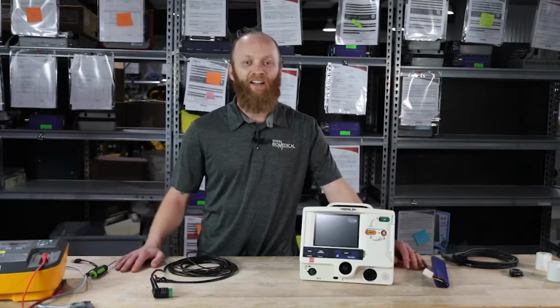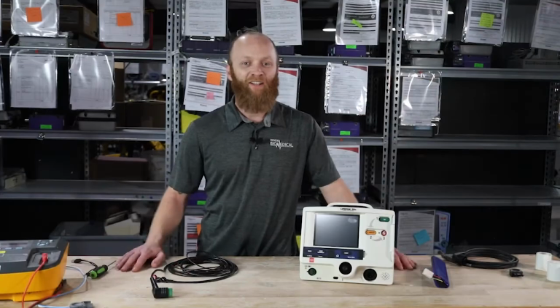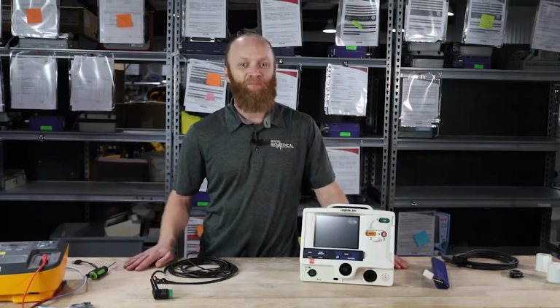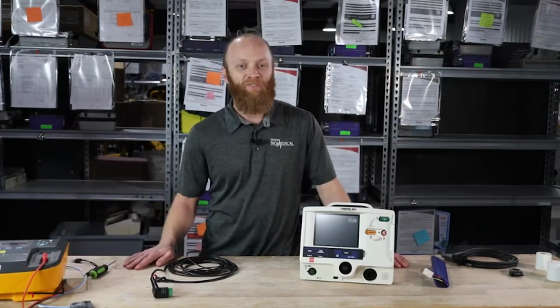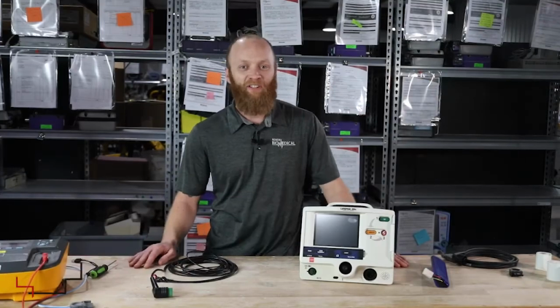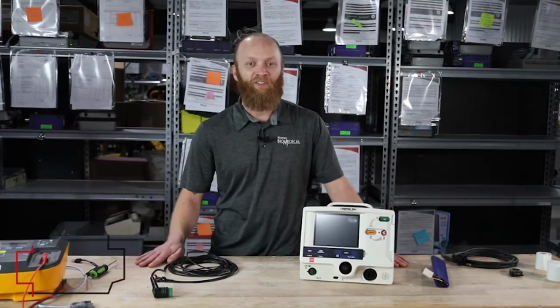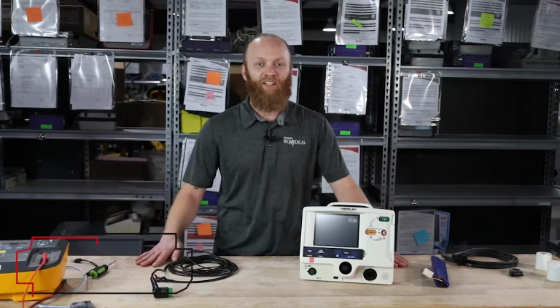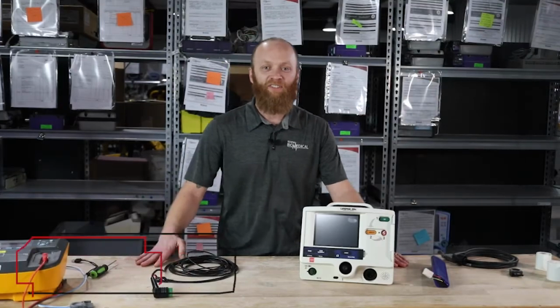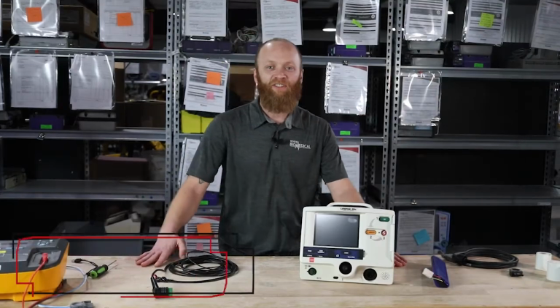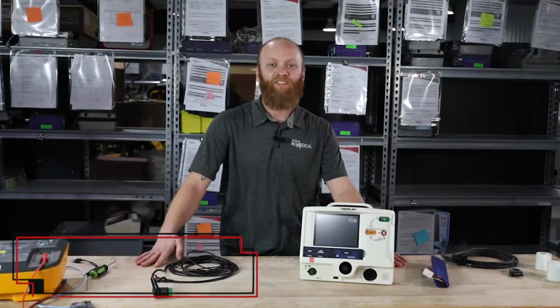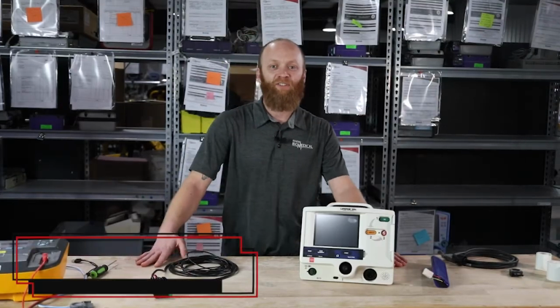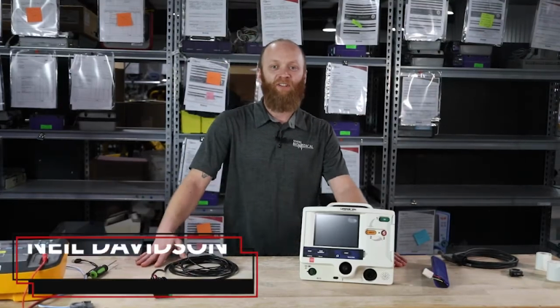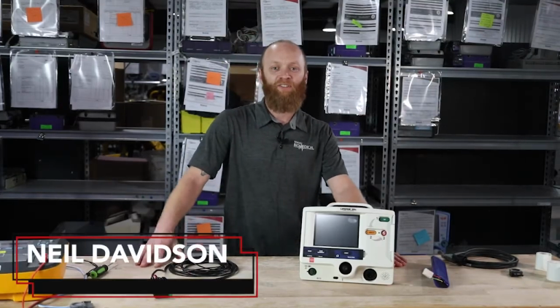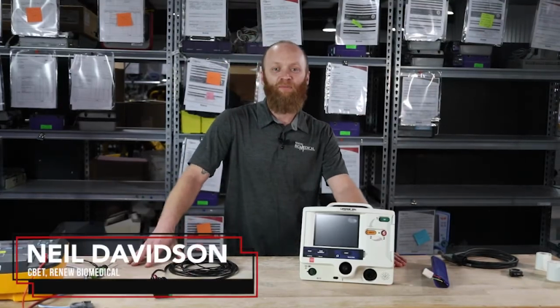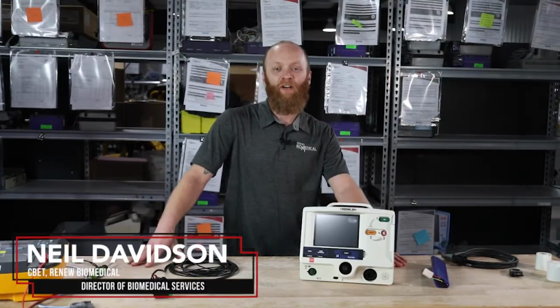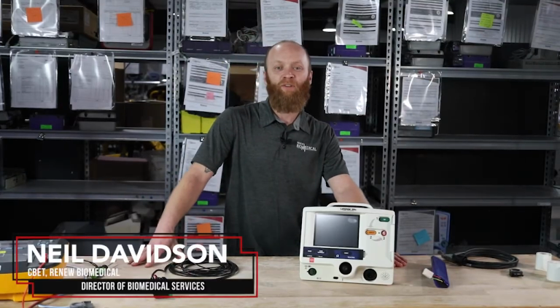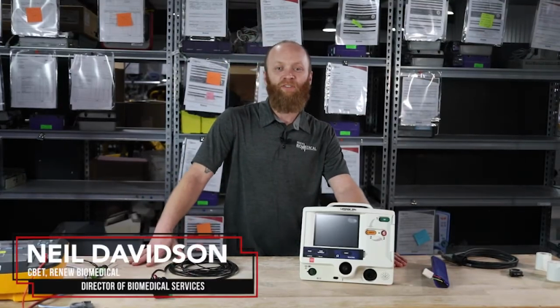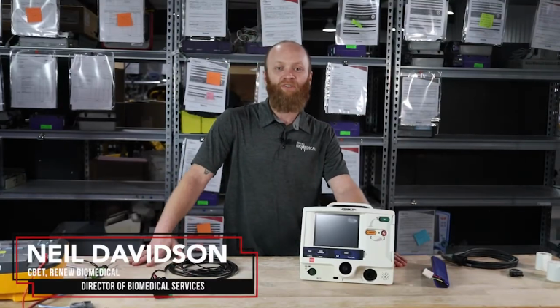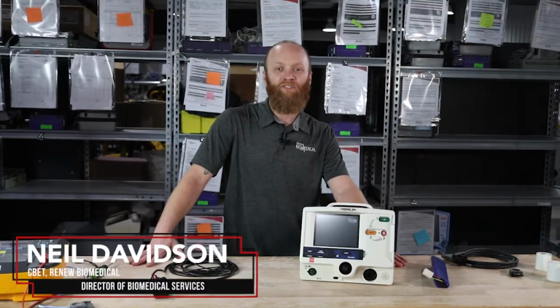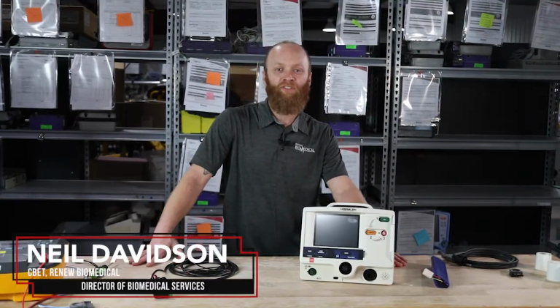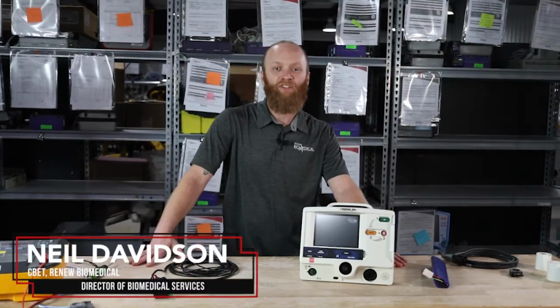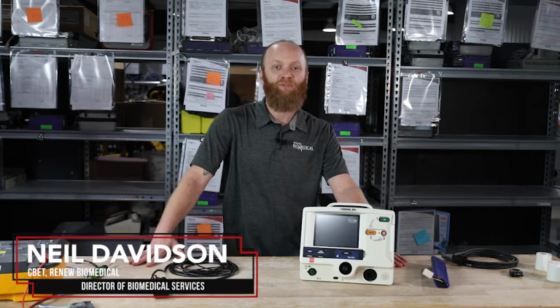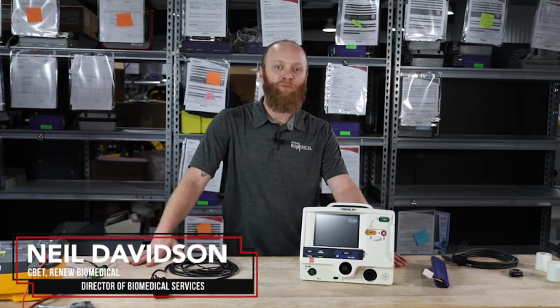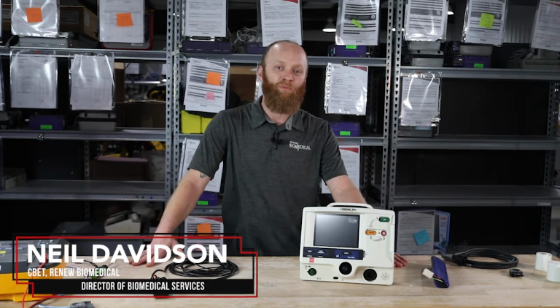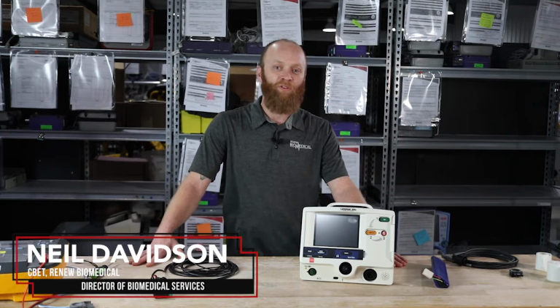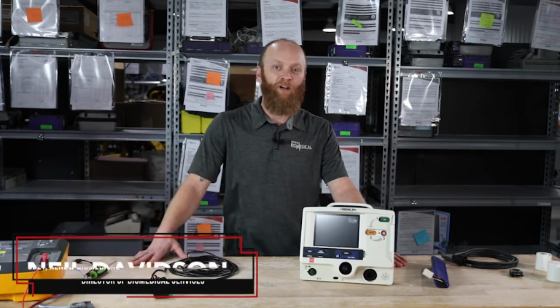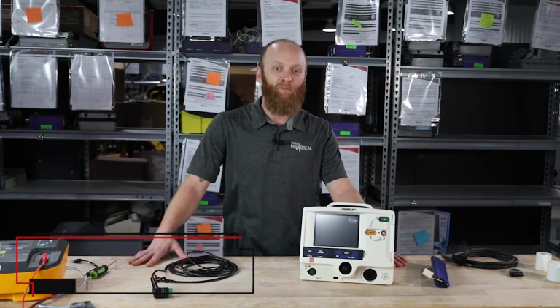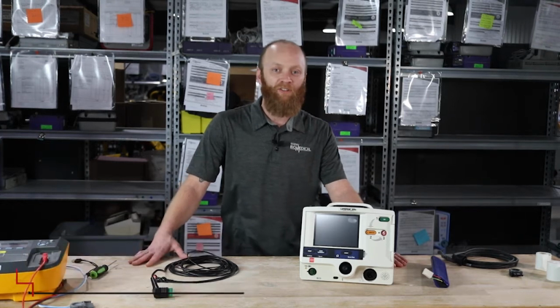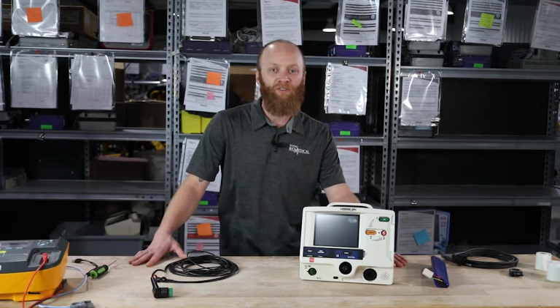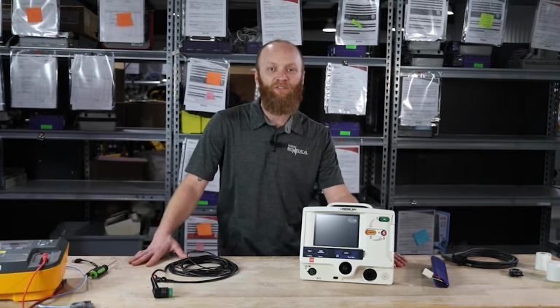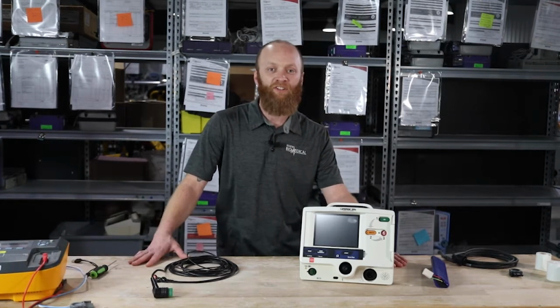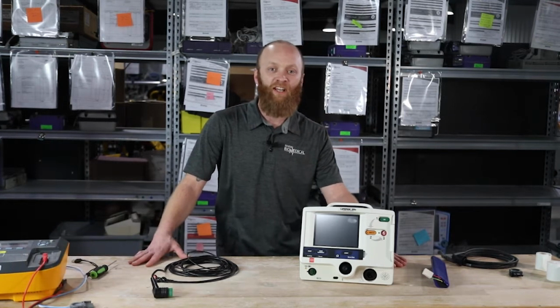Hi, I'm Neil Davidson, the Director of Biomedical Services for Renew Biomedical.